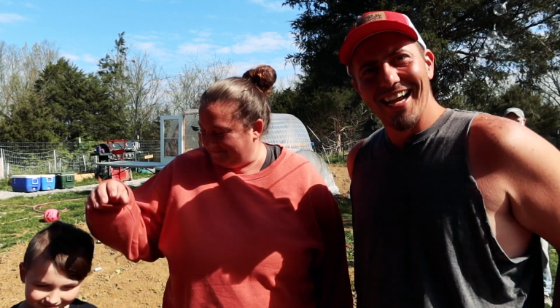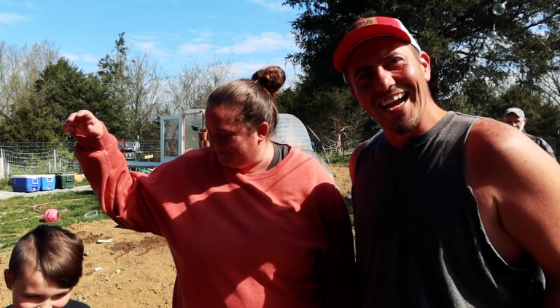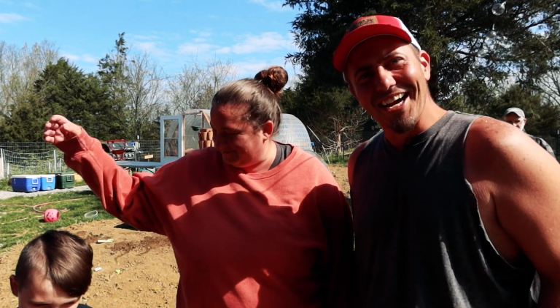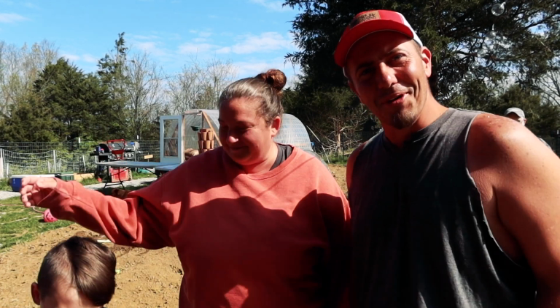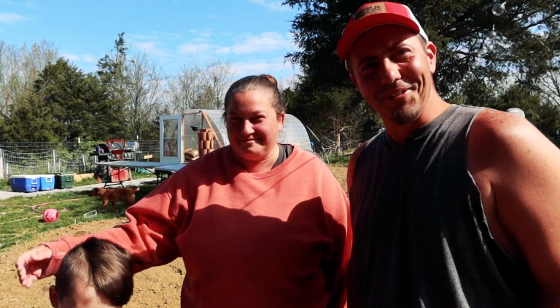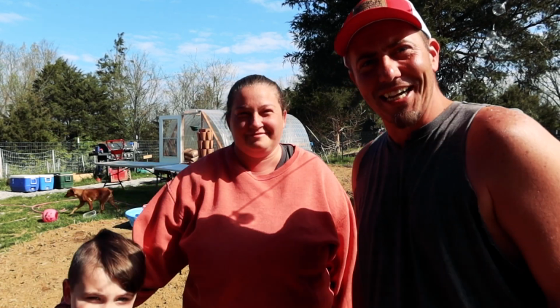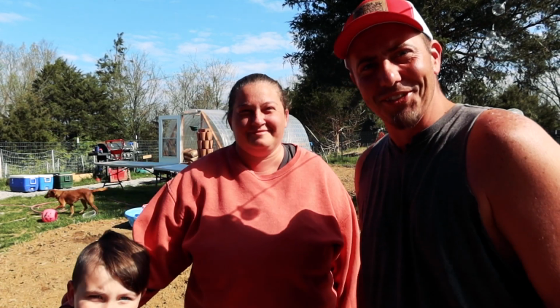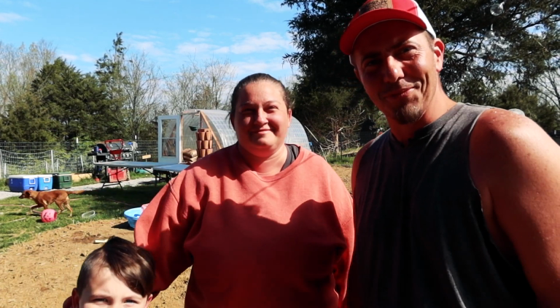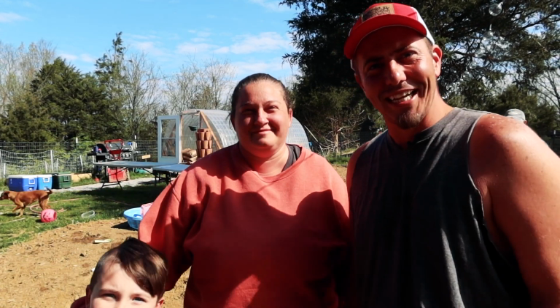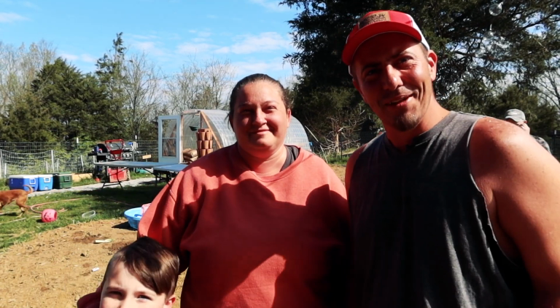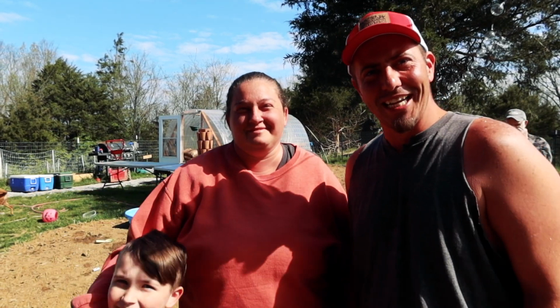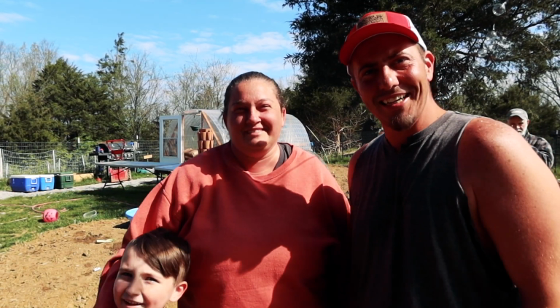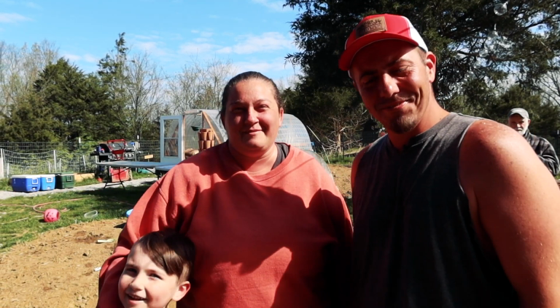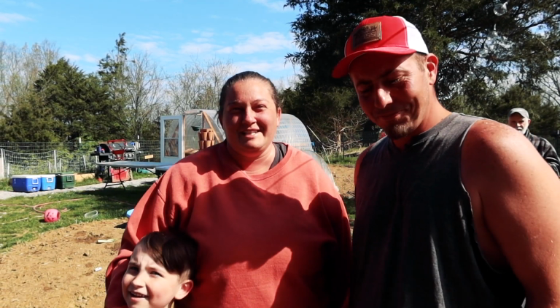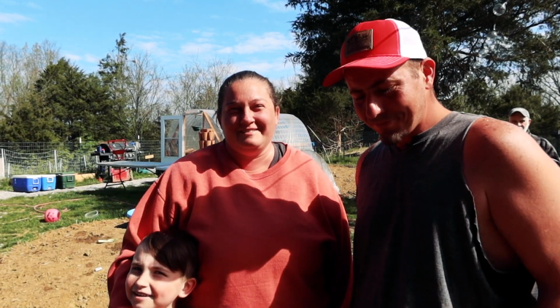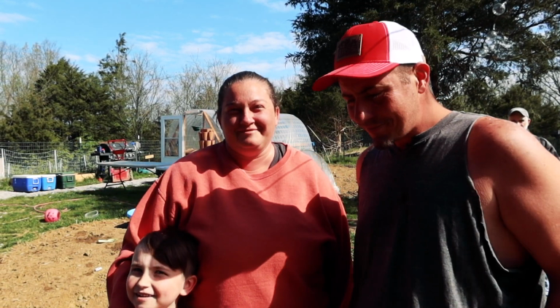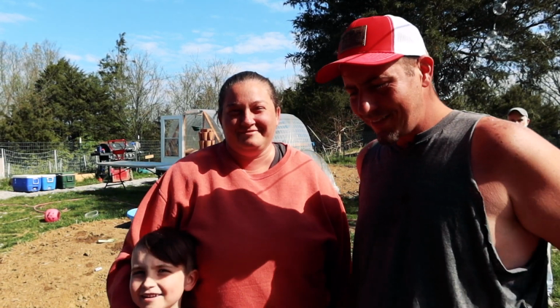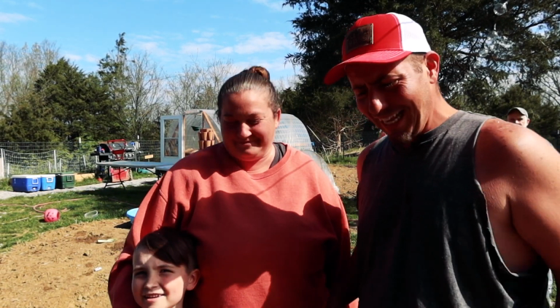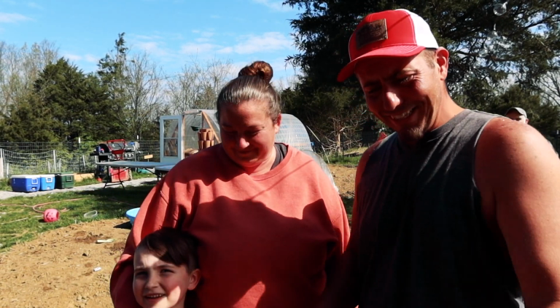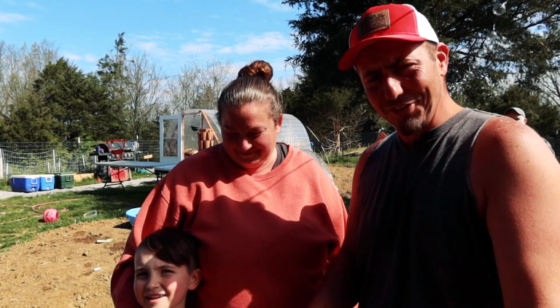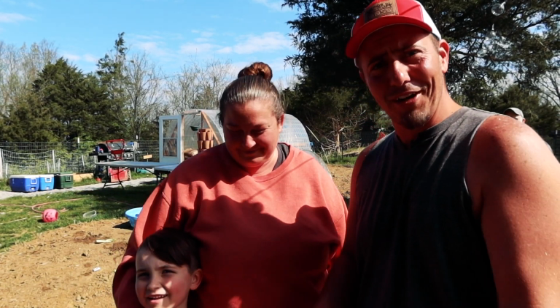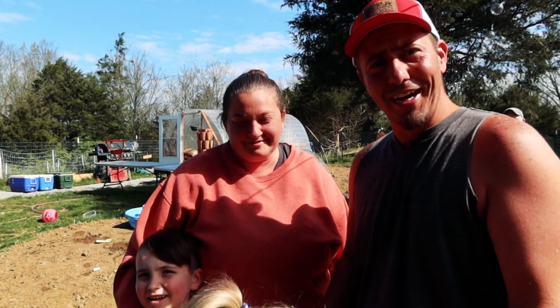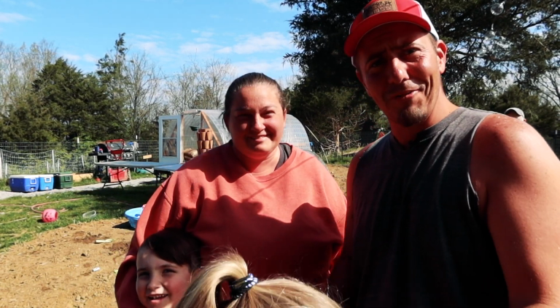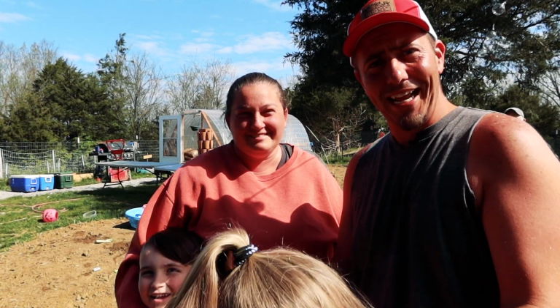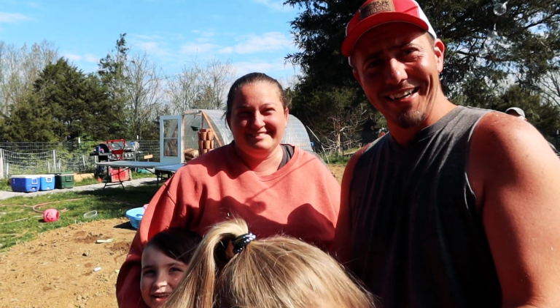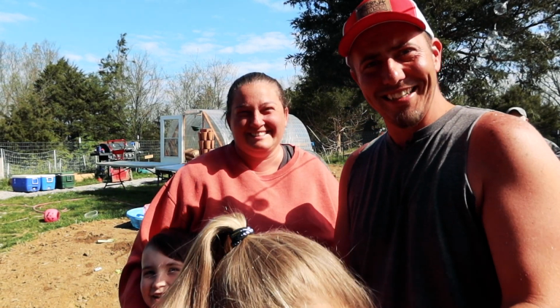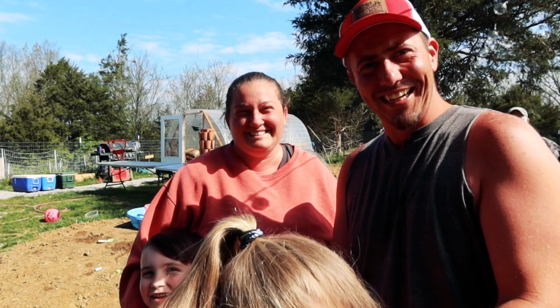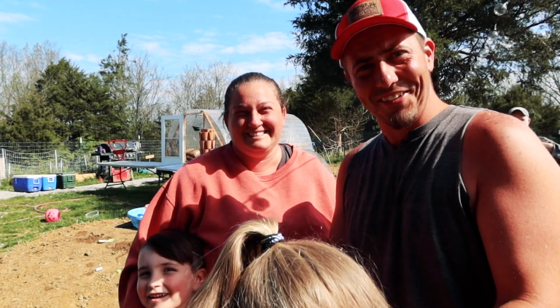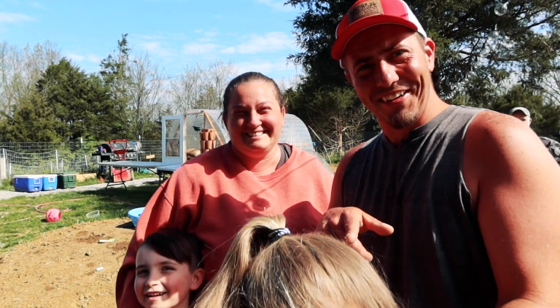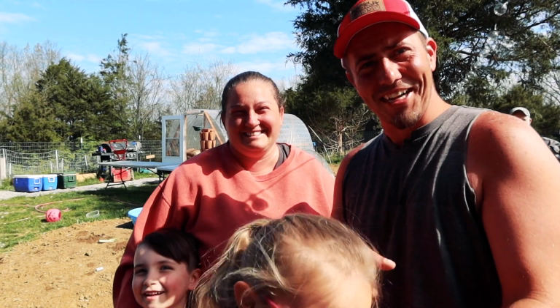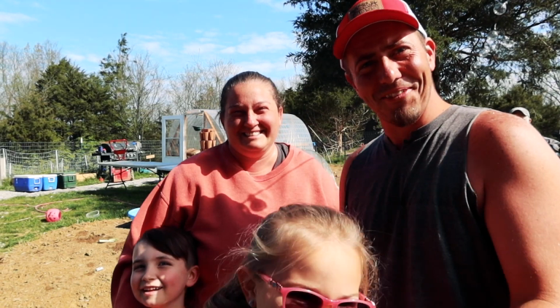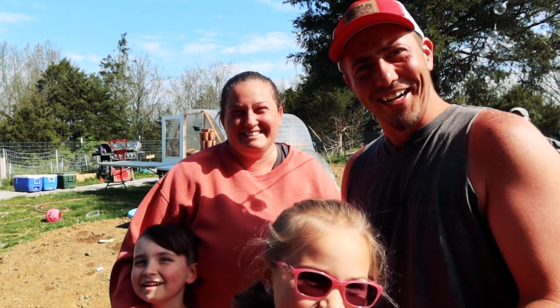Hey y'all, welcome to Stiver's Homestead. I'm Zach and I'm June and this is Ray Ray and Wyatt. And there's Ray Ray's Top of Red.